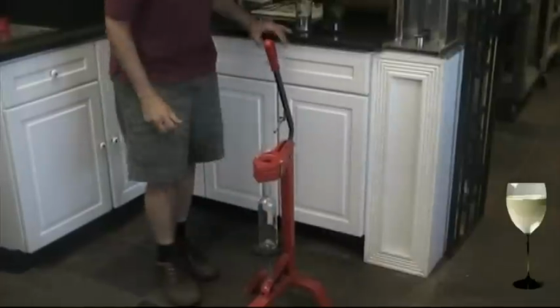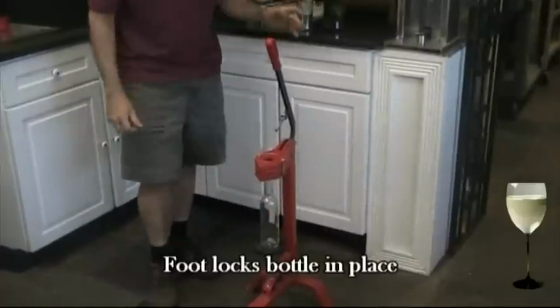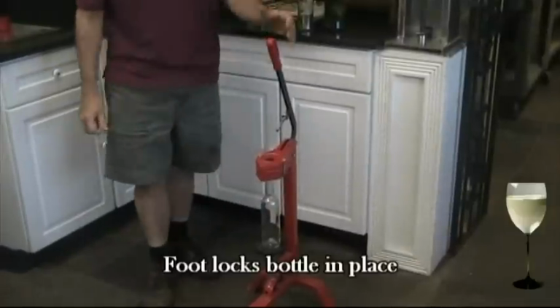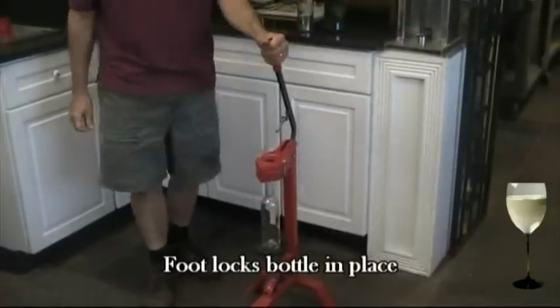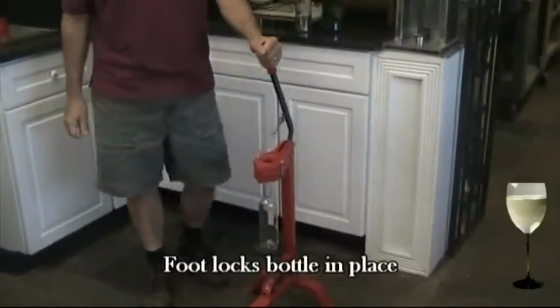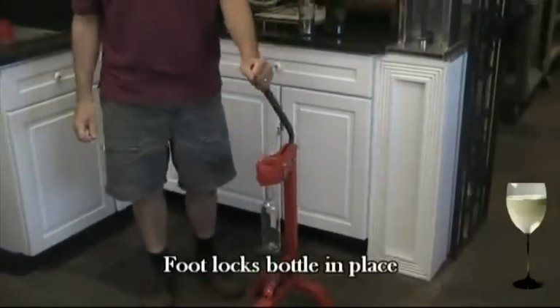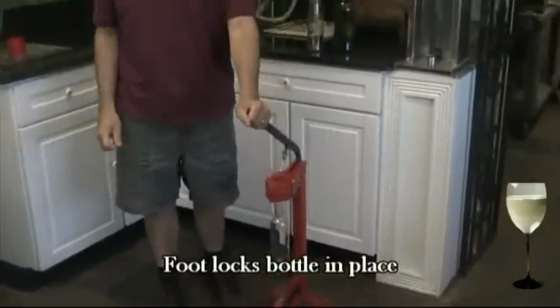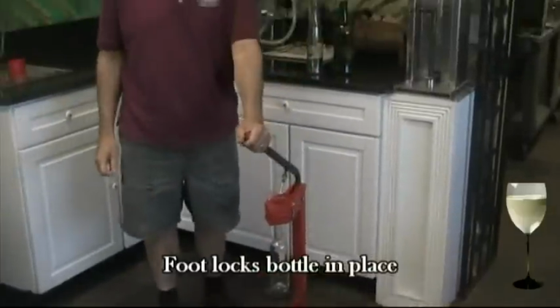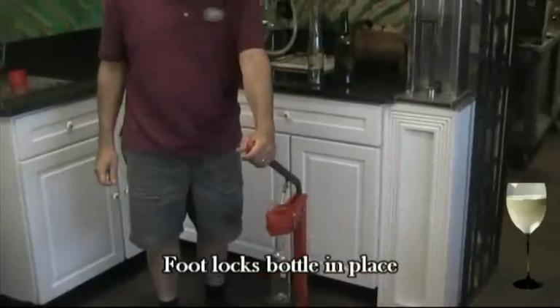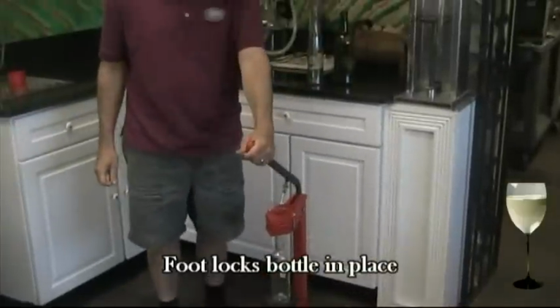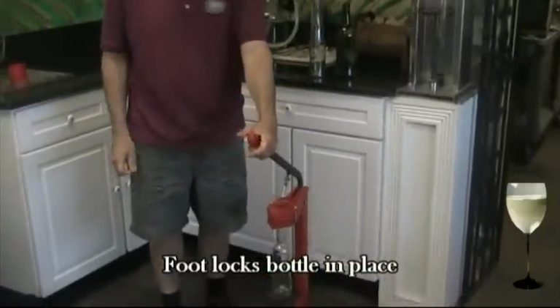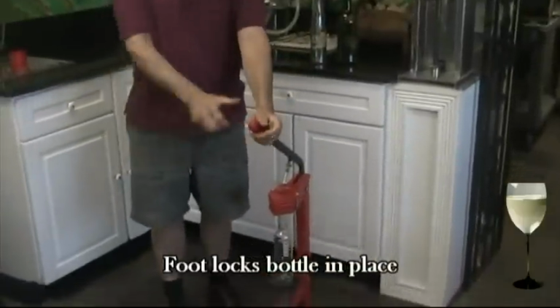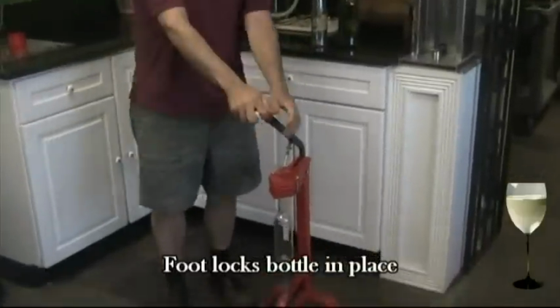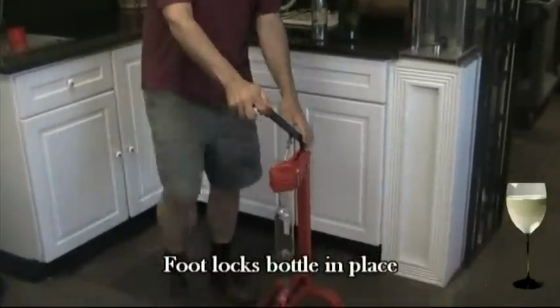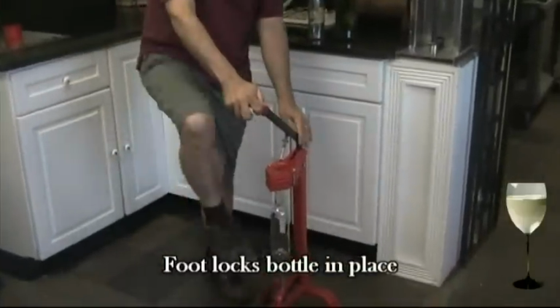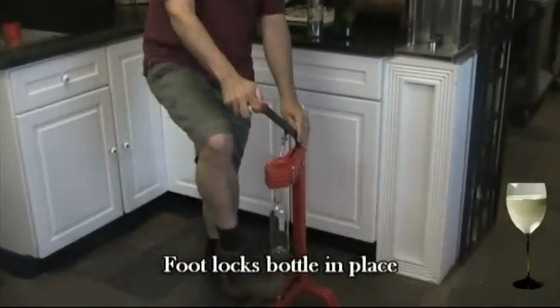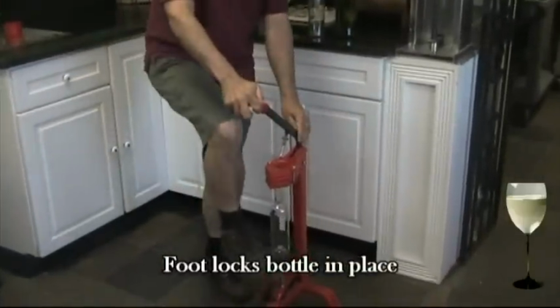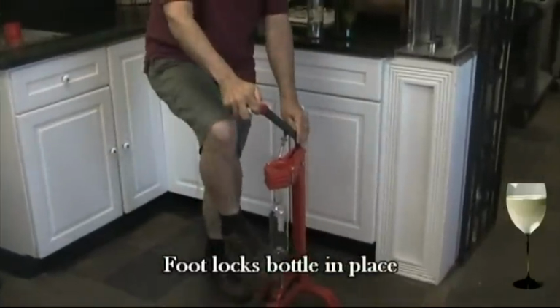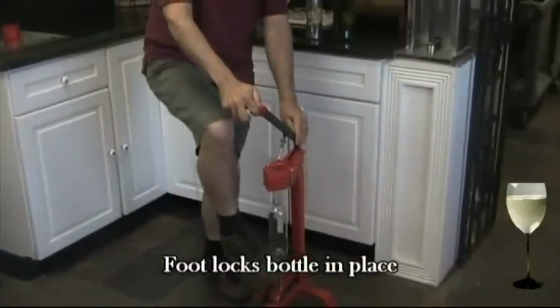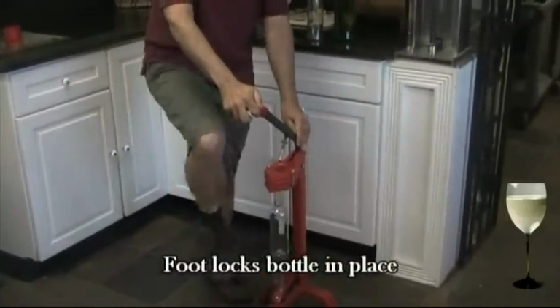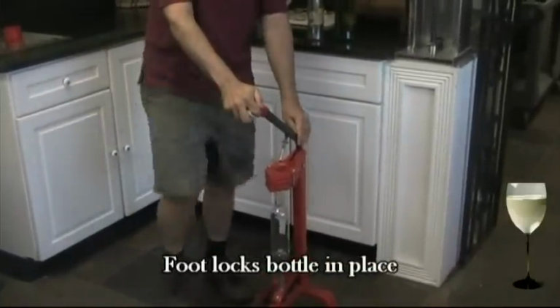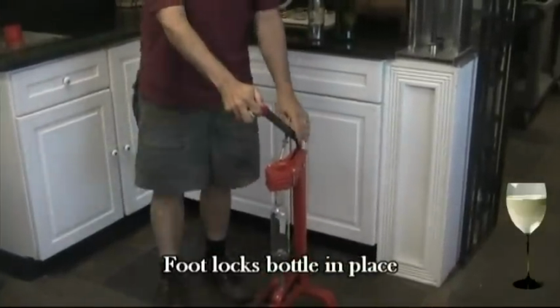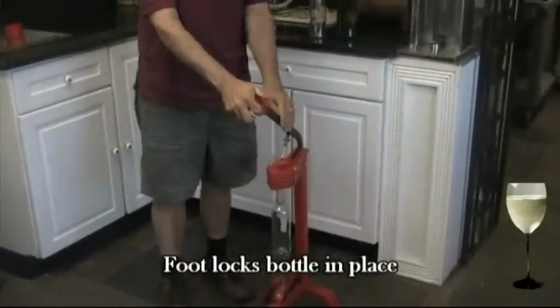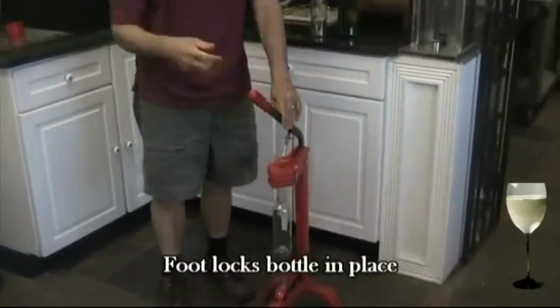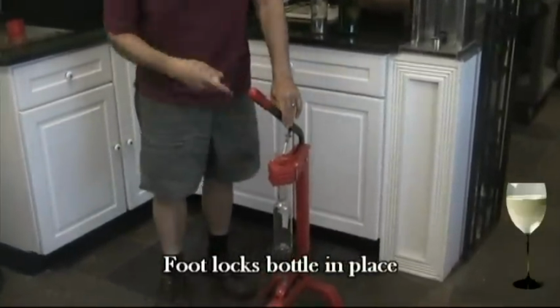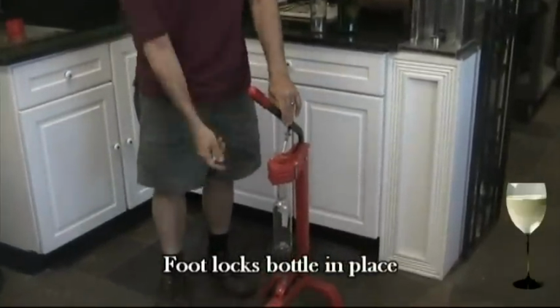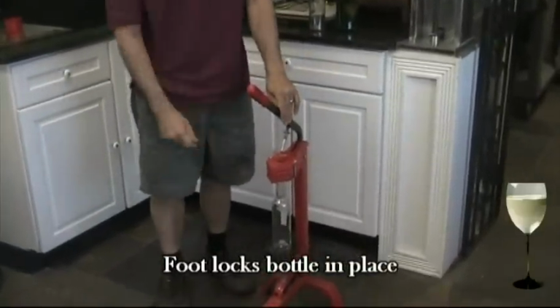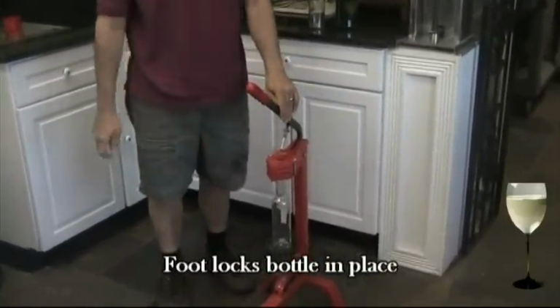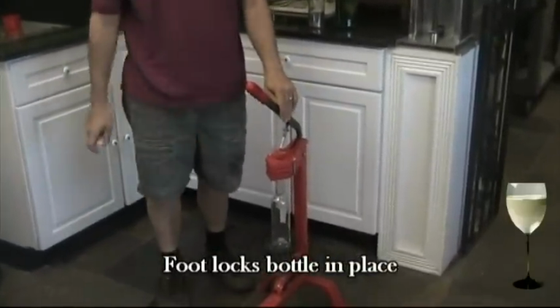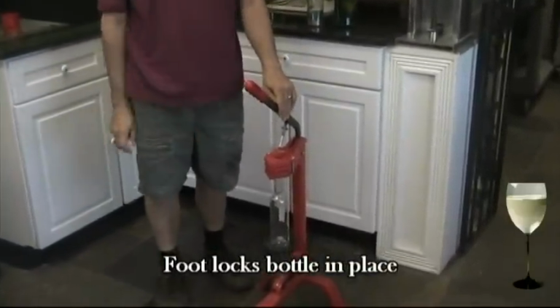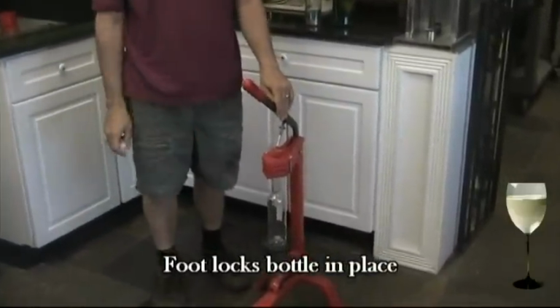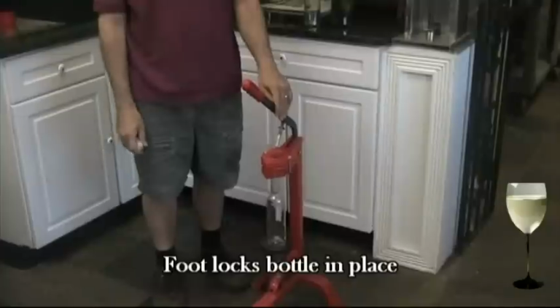As you start to pull your handle down, the foot will walk into place, secure the bottle, and then it will force your cork down into the bottle.